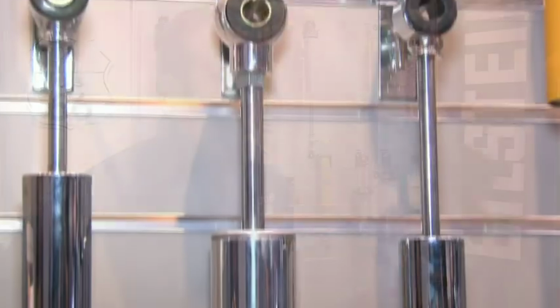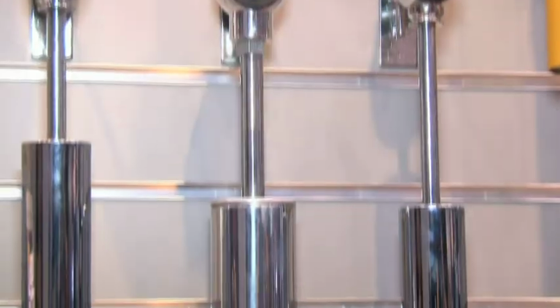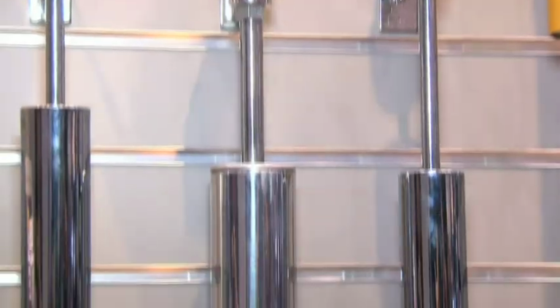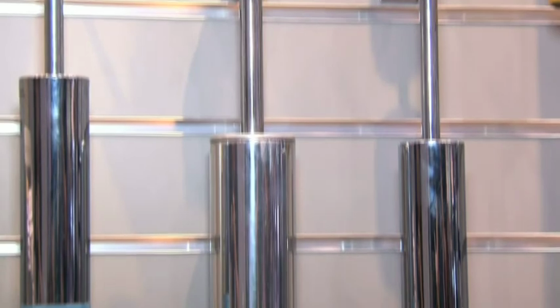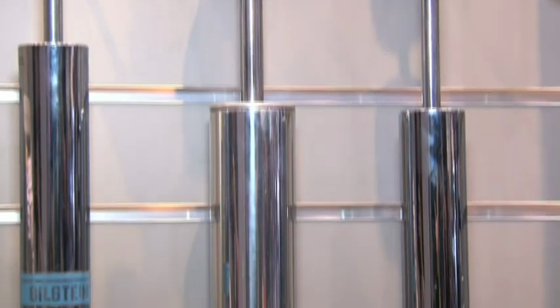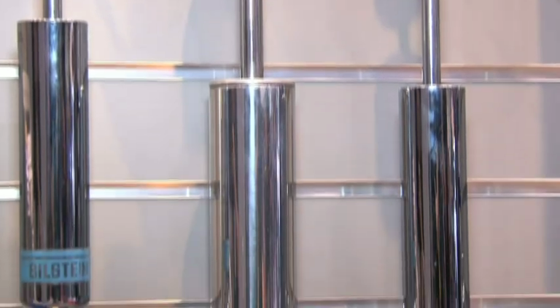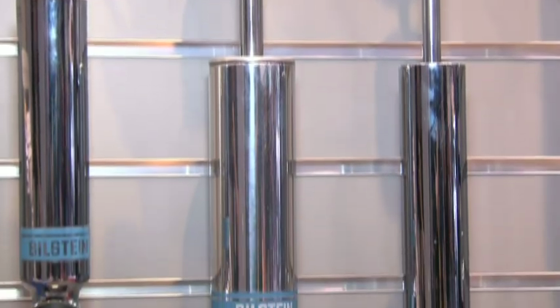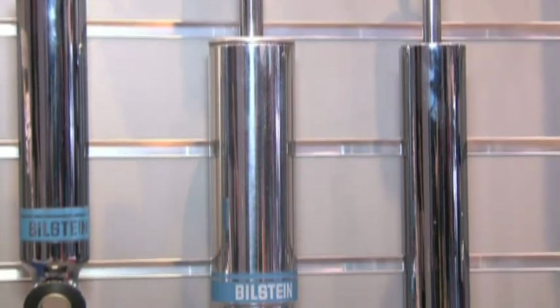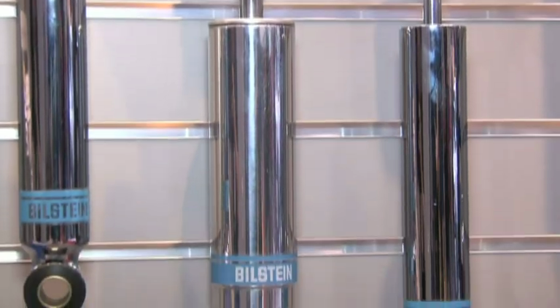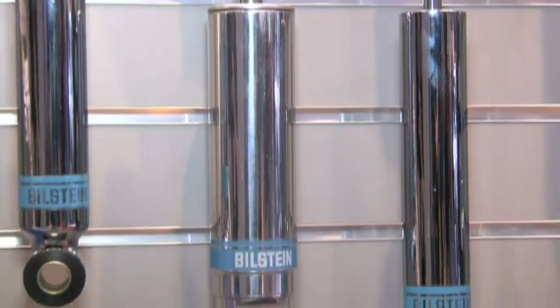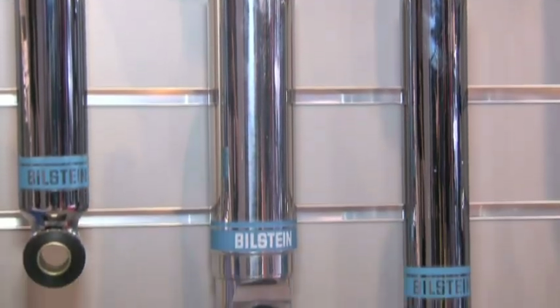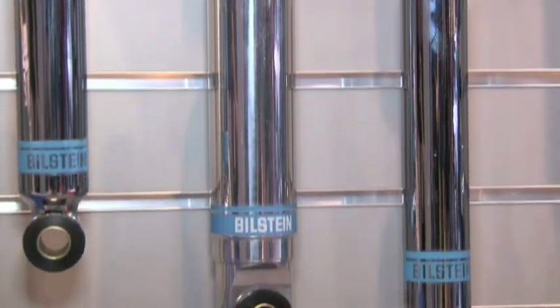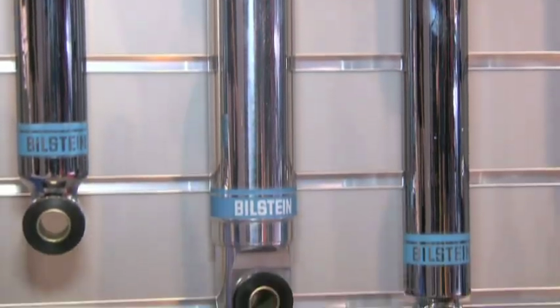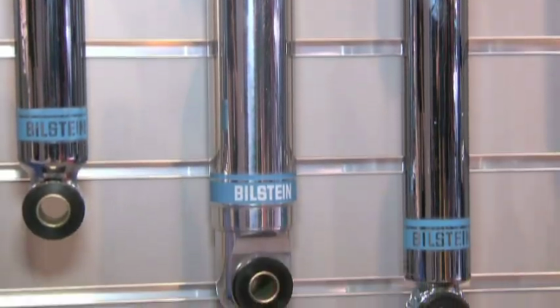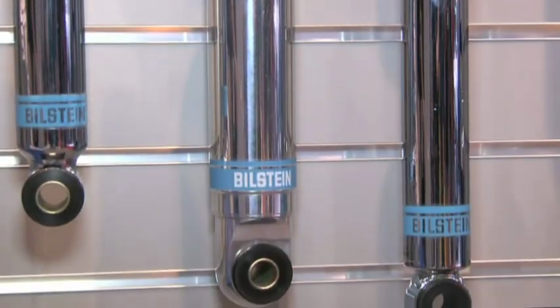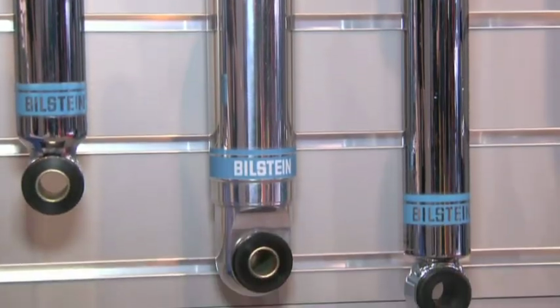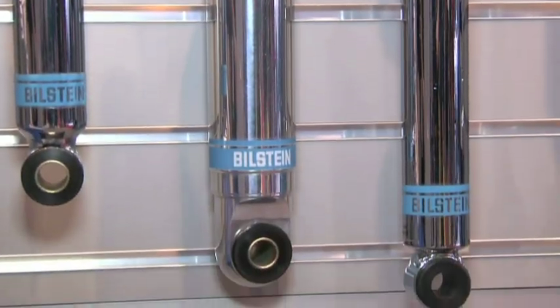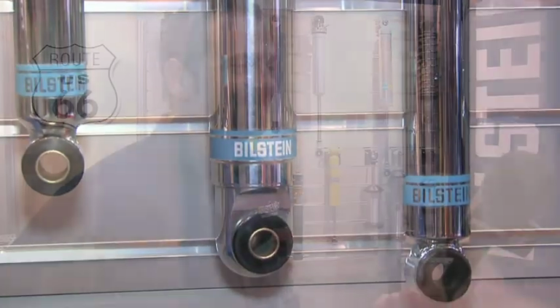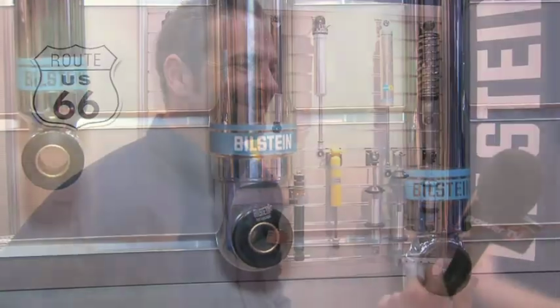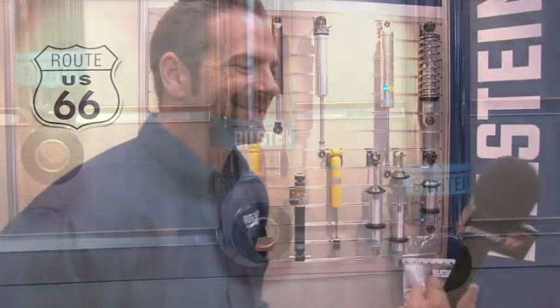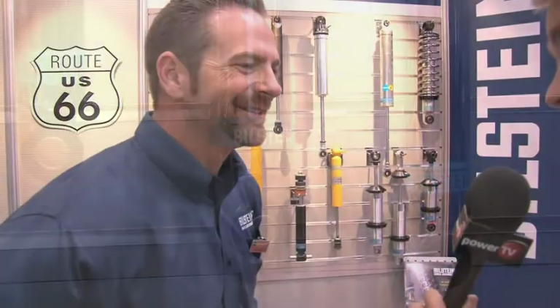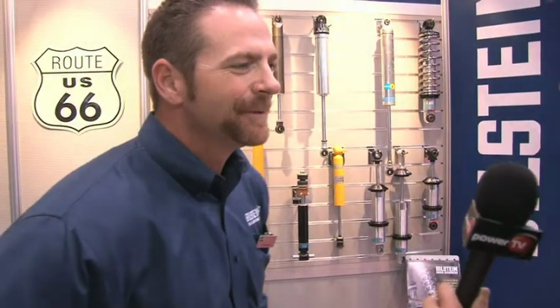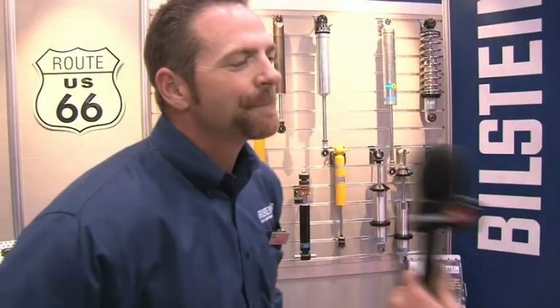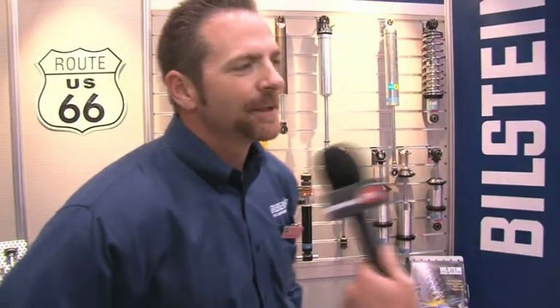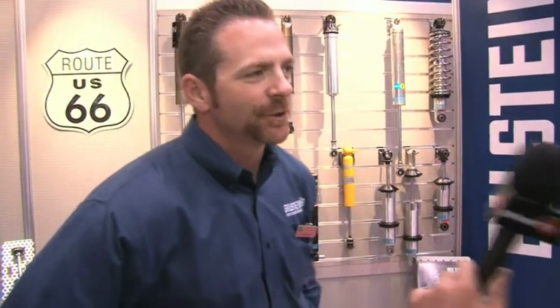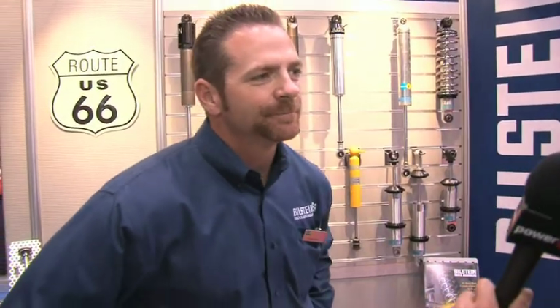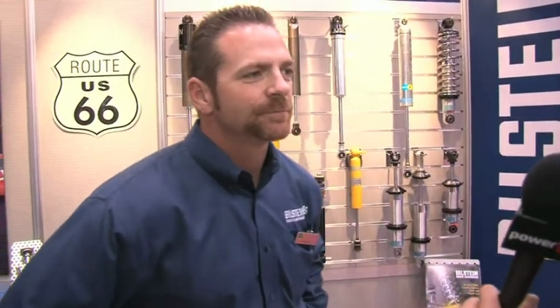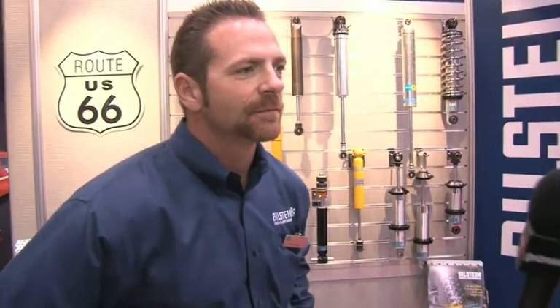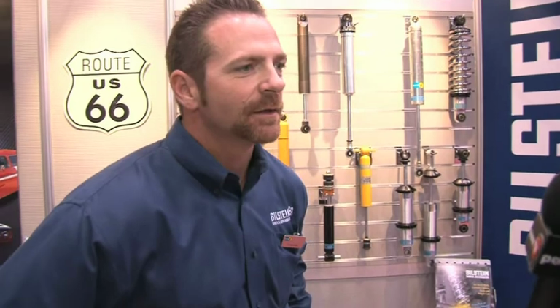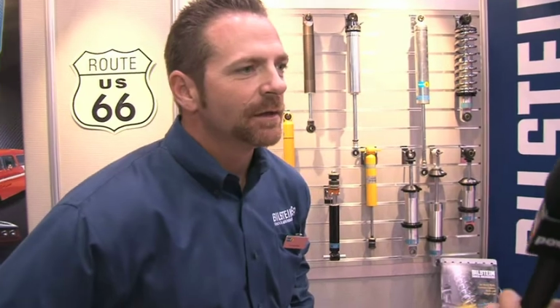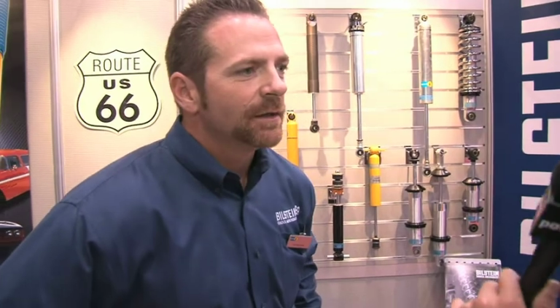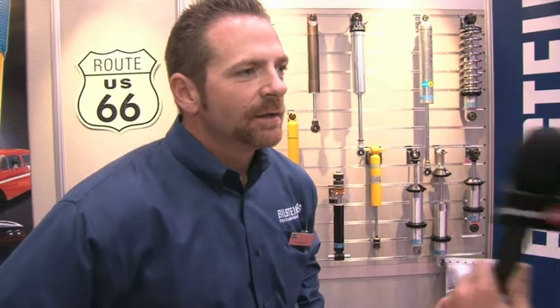Well, you mentioned circle track racing and we are standing in front of a bunch of really cool shock absorbers for the motorsports section. Tell us a little bit about what you've got in the range.